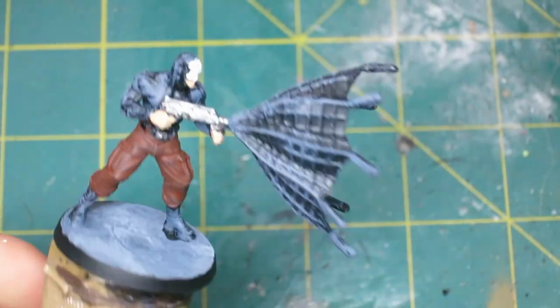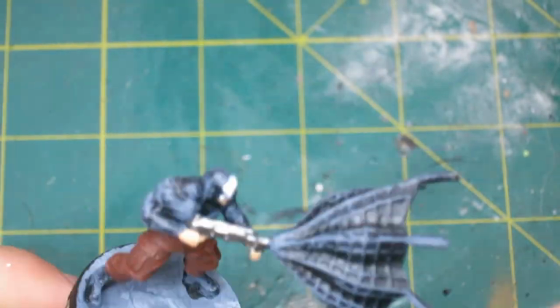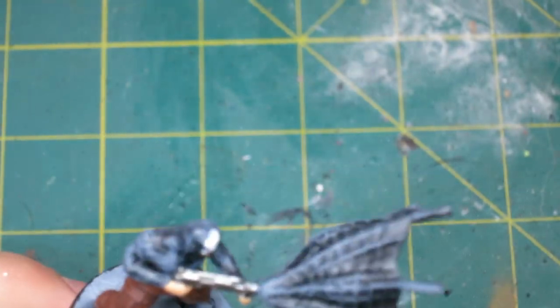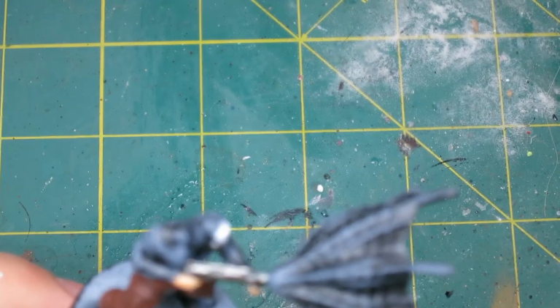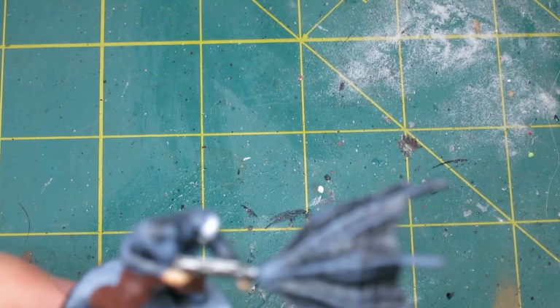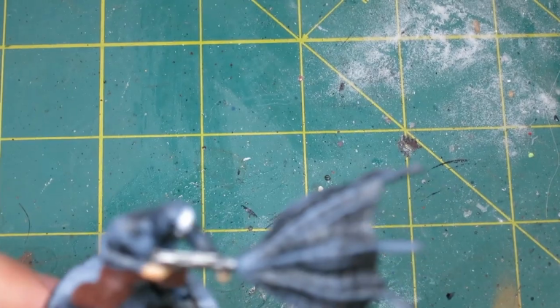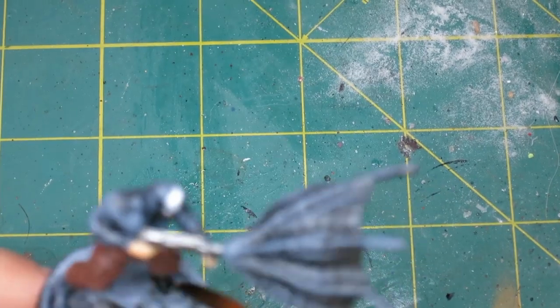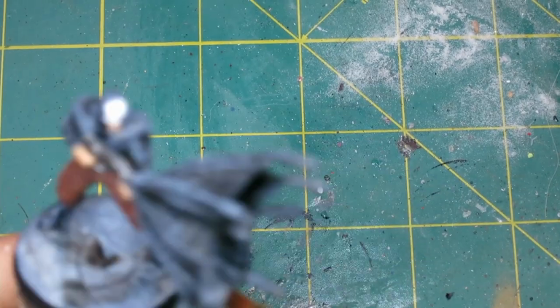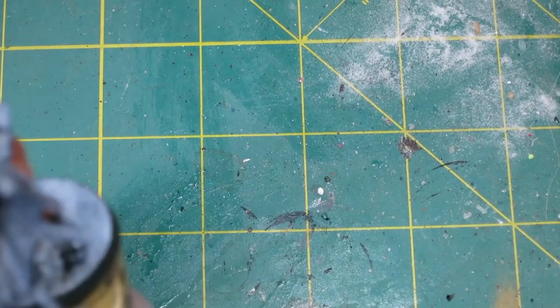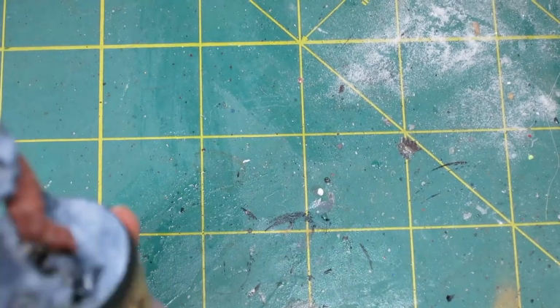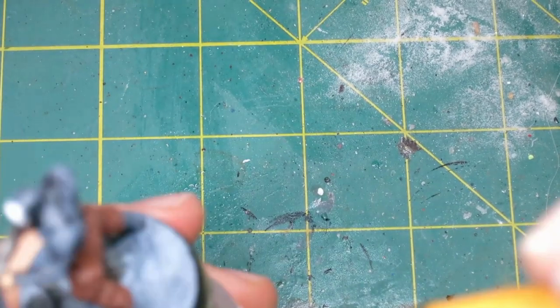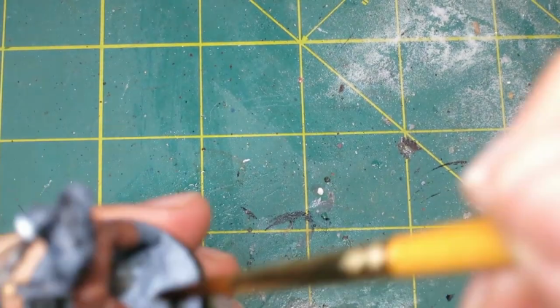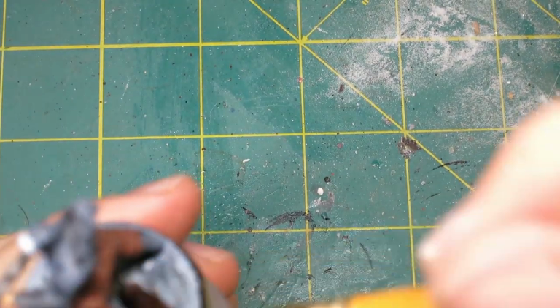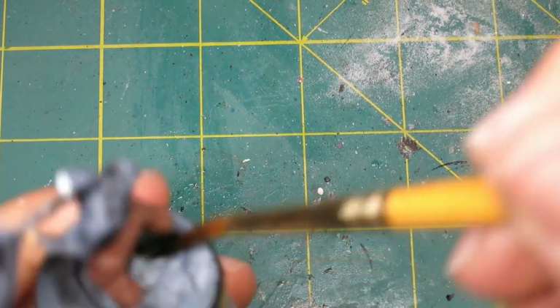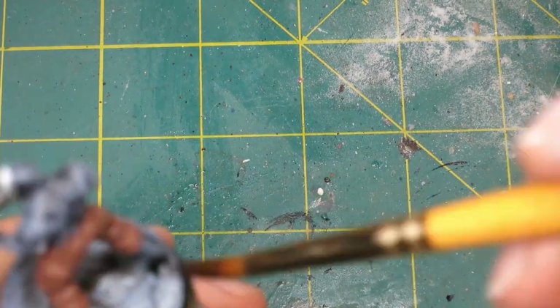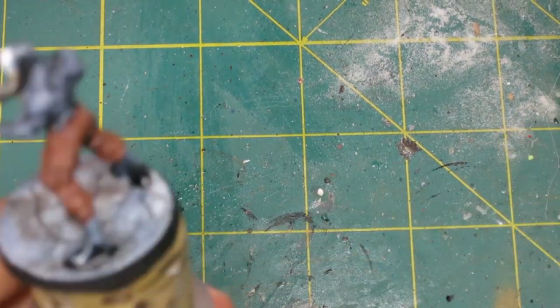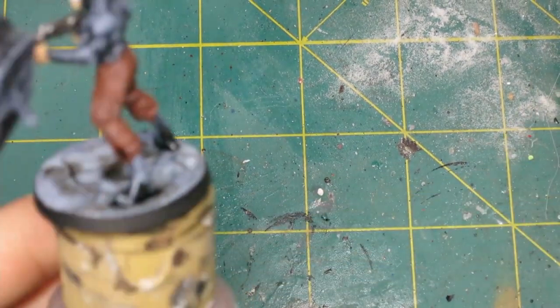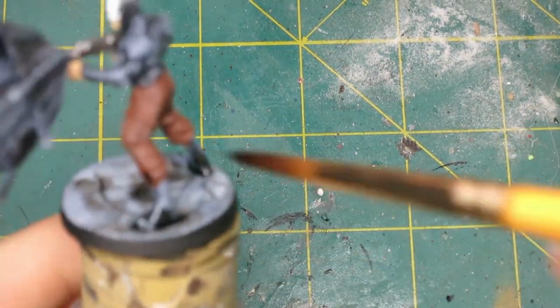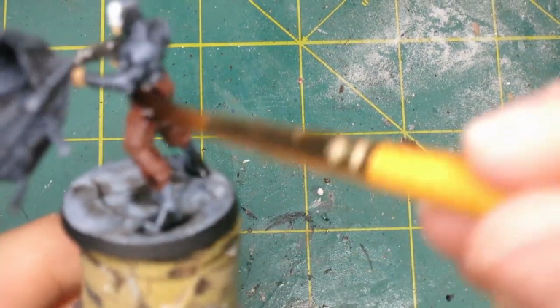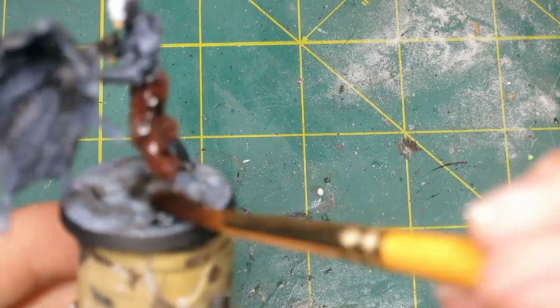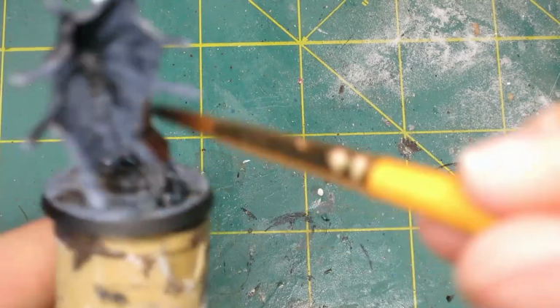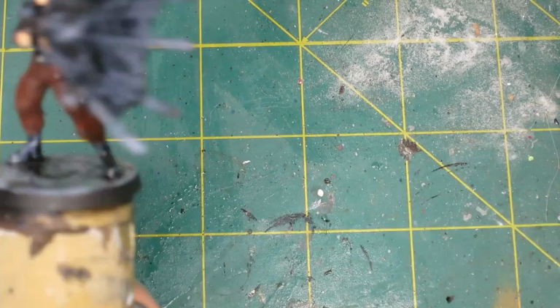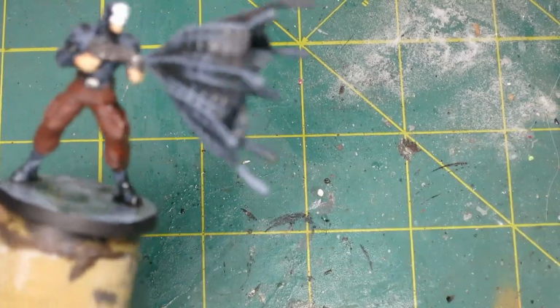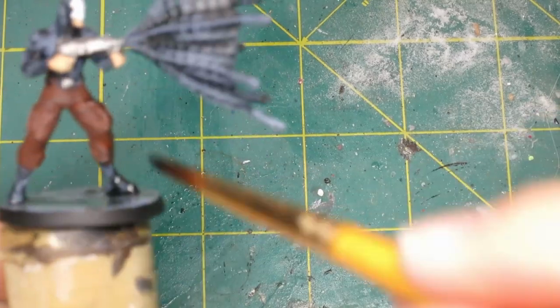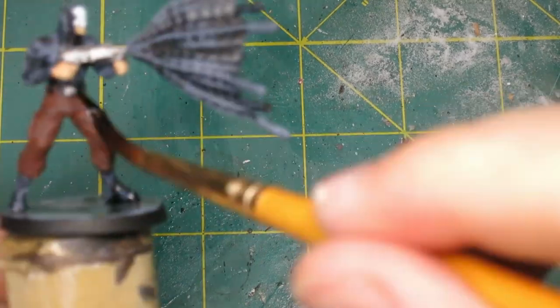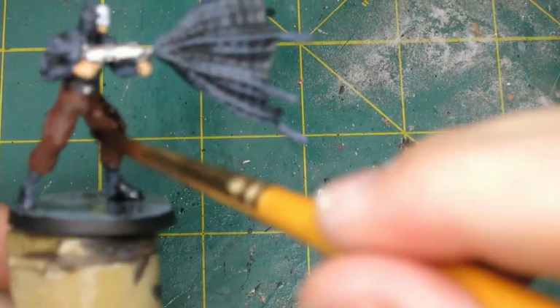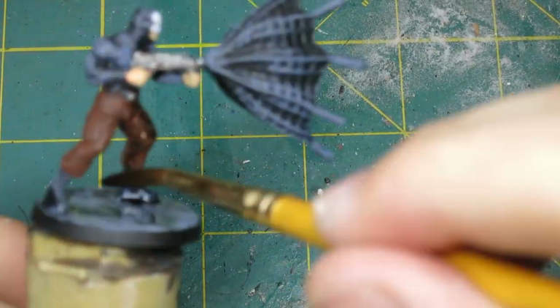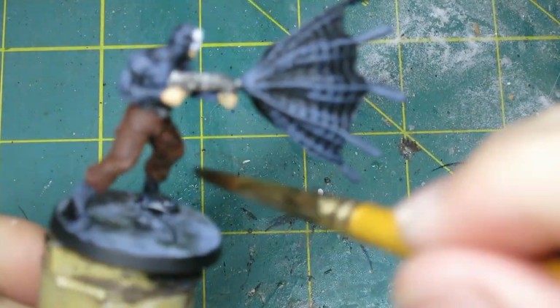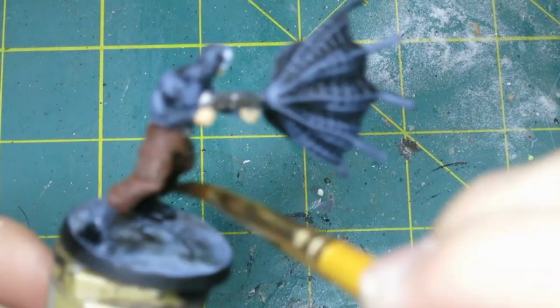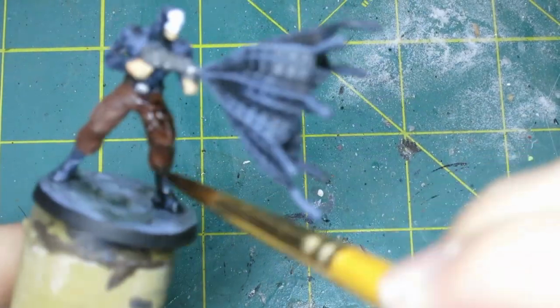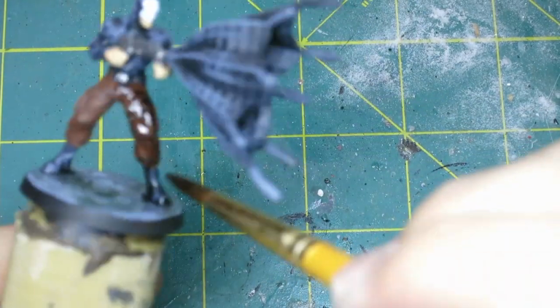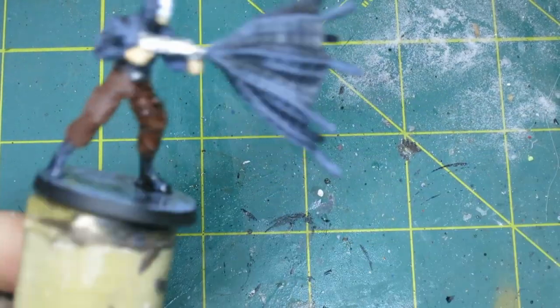Then for a final step, I thinned some Dark Tone wash by Army Painter and then went over the entirety of the model, covering everything.